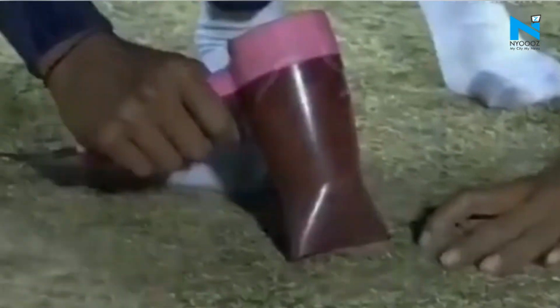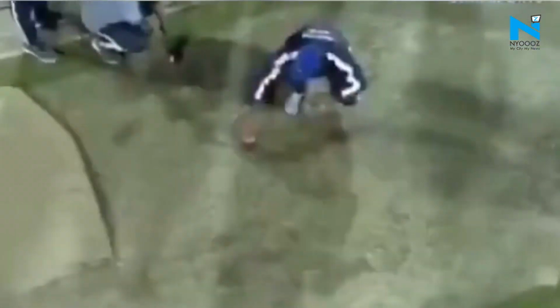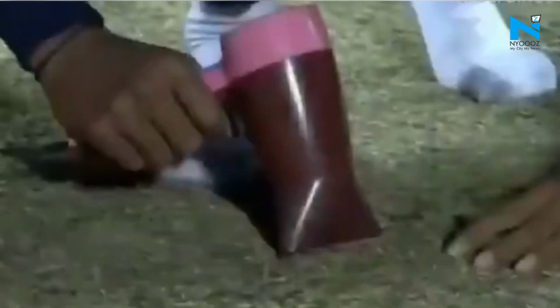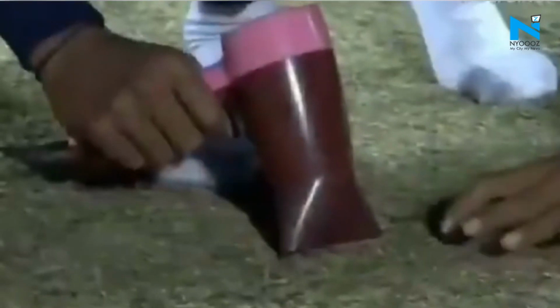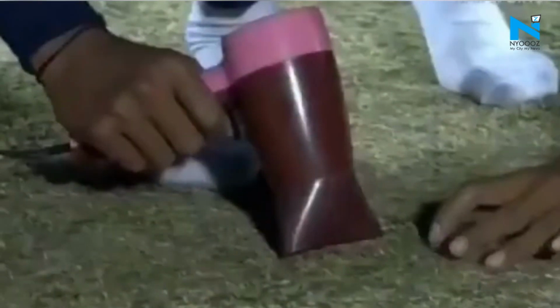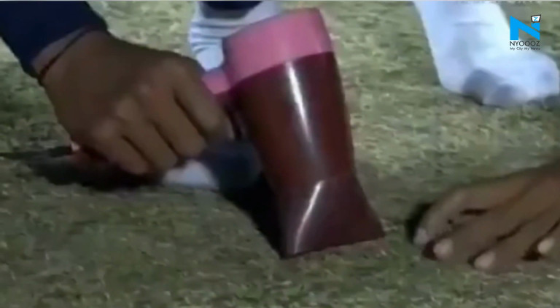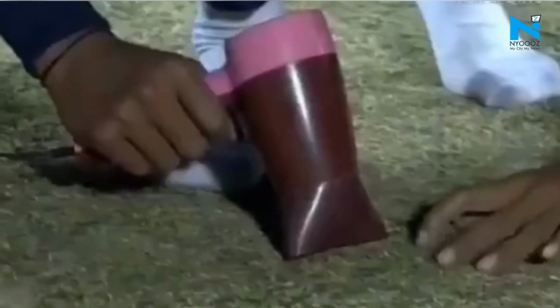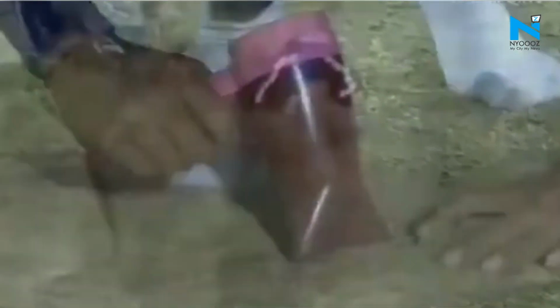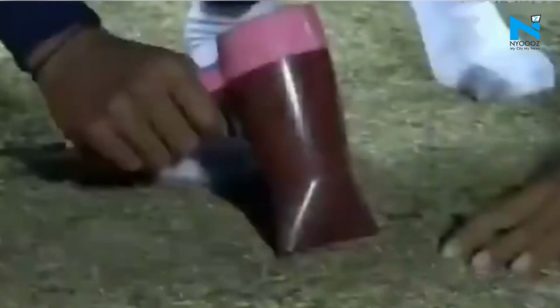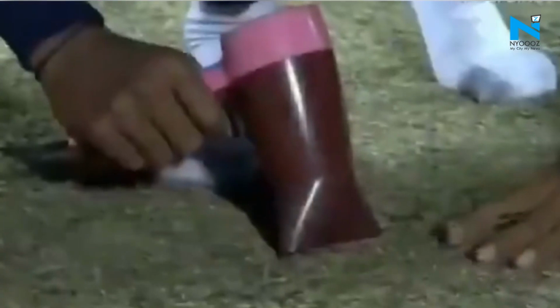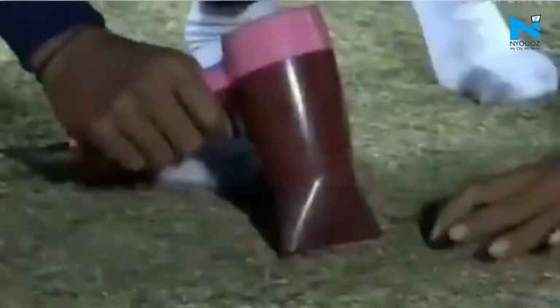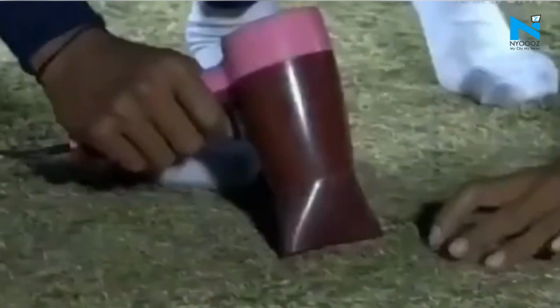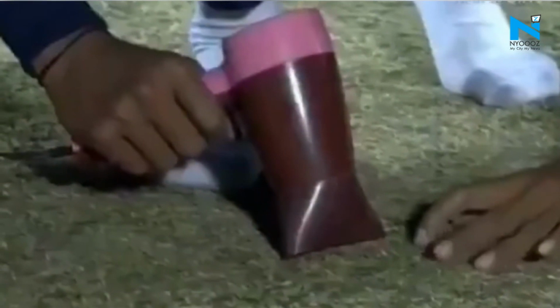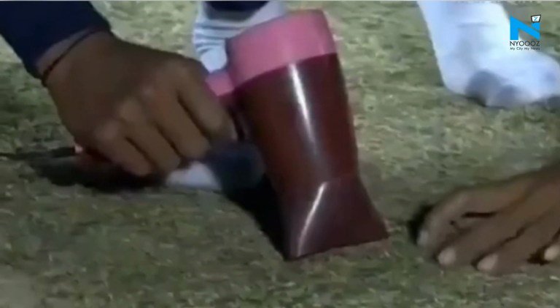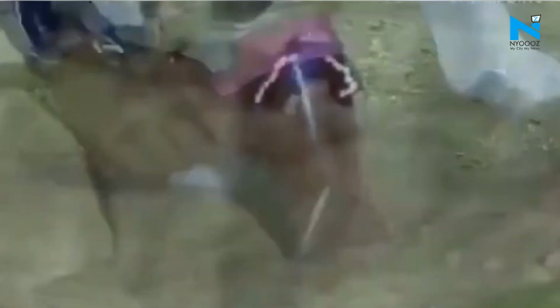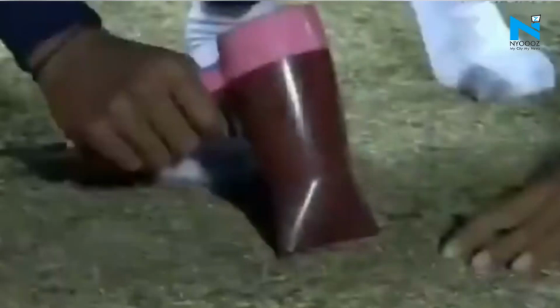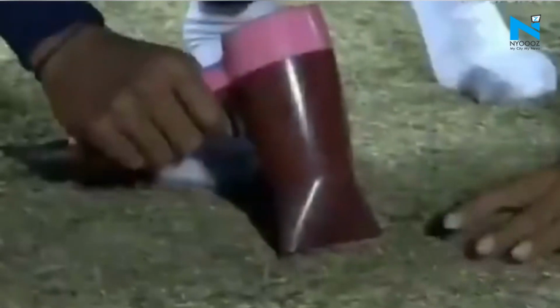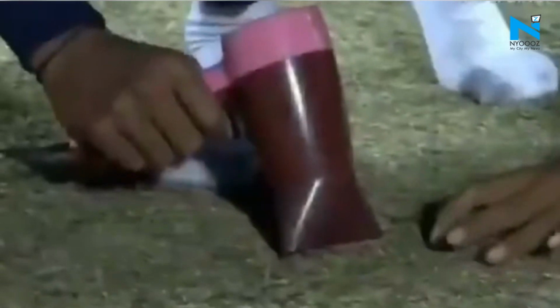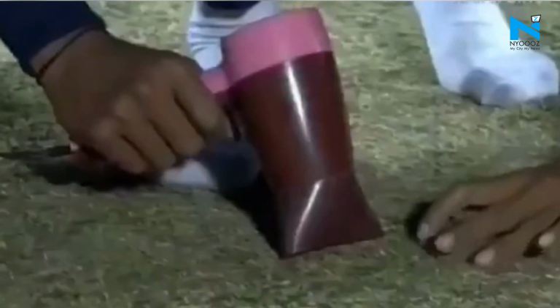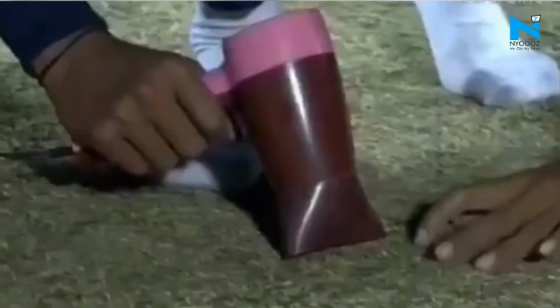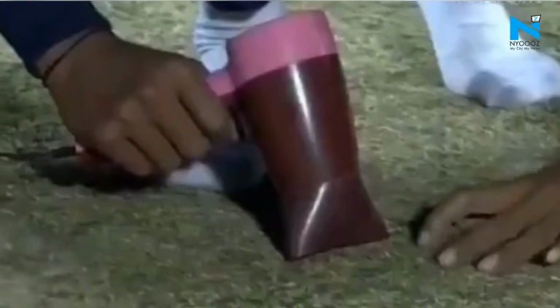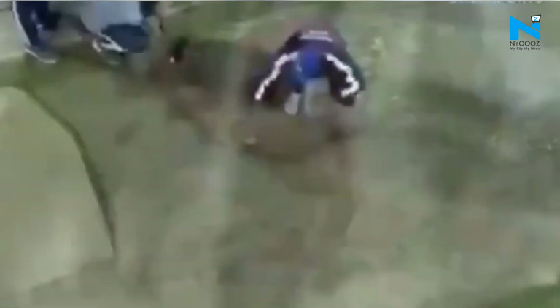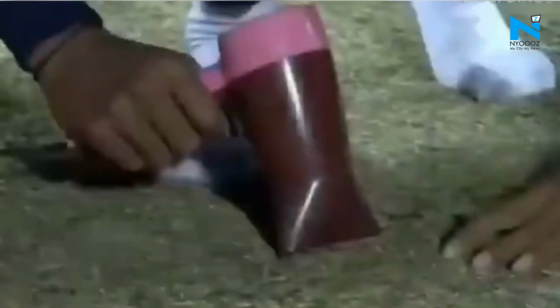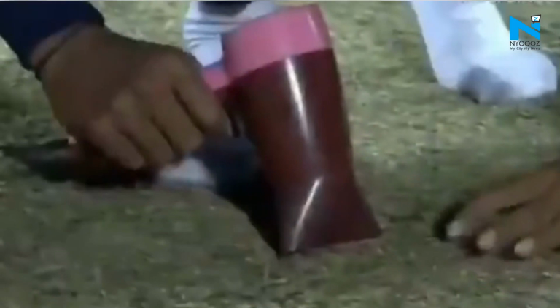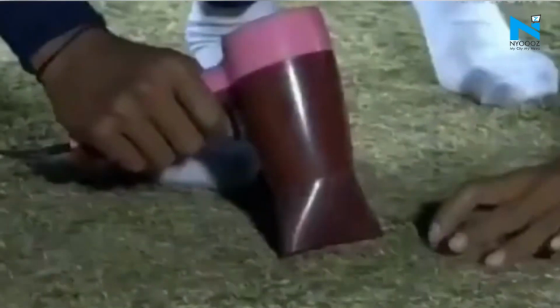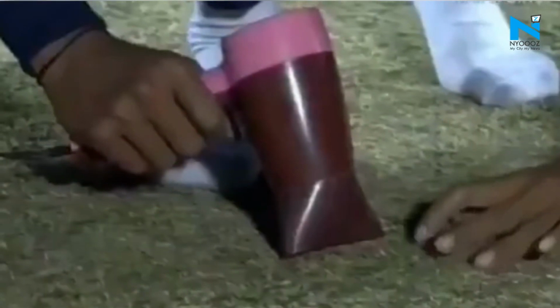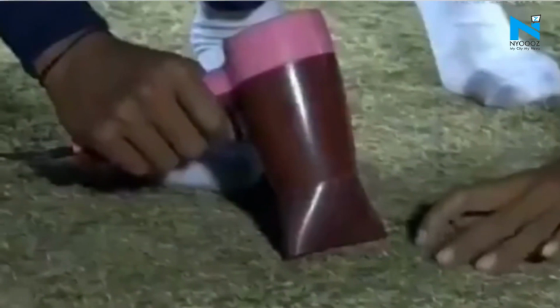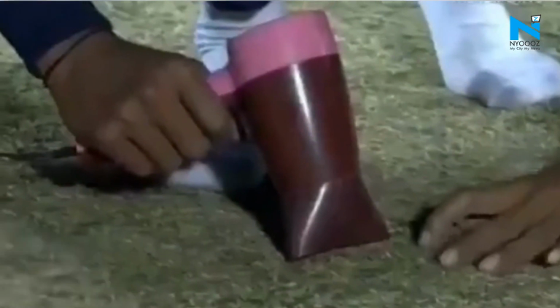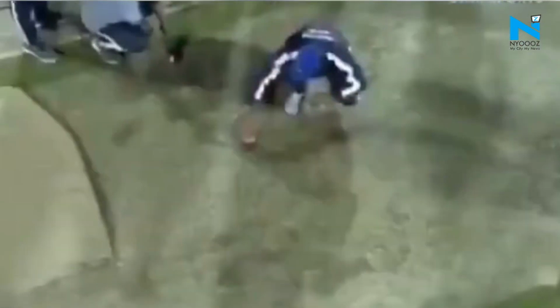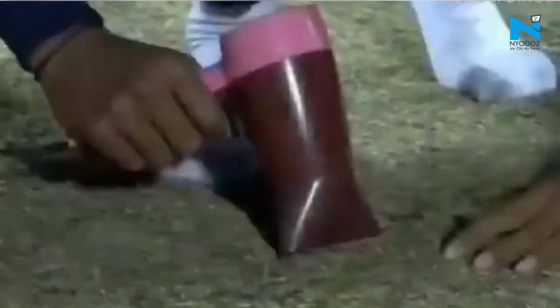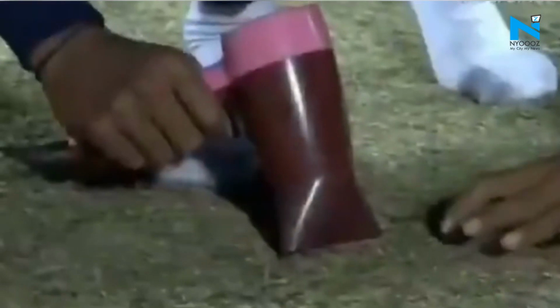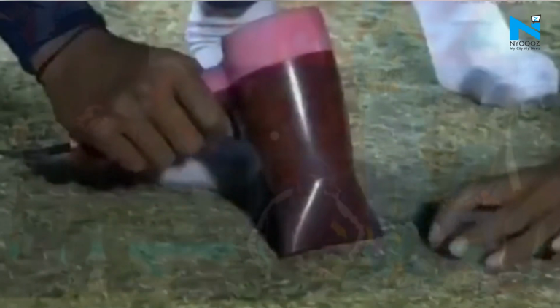In a bizarre attempt to save the match from getting abandoned, a hairdryer and steam iron were used to dry off the damp patches on the Guwahati pitch on Sunday.